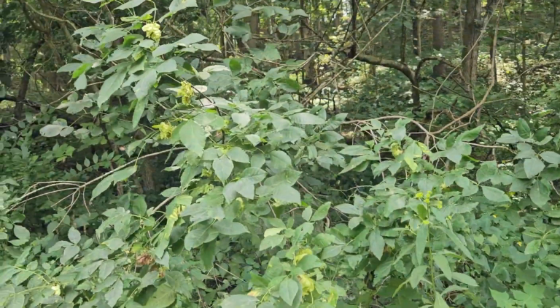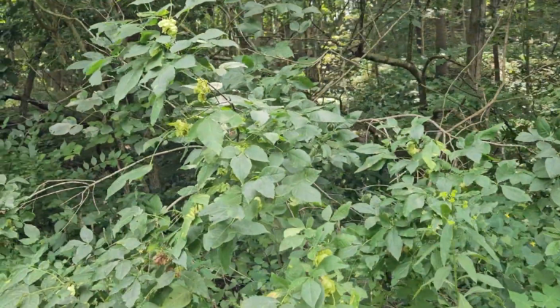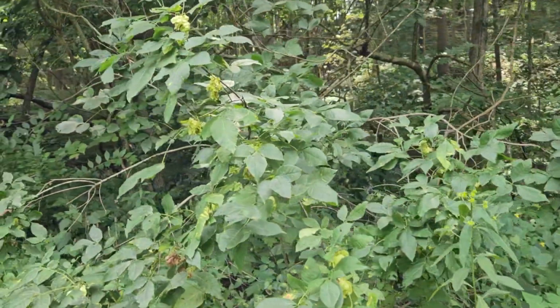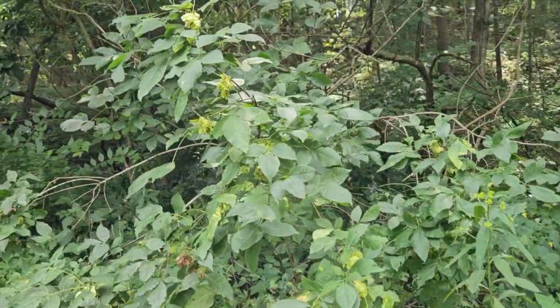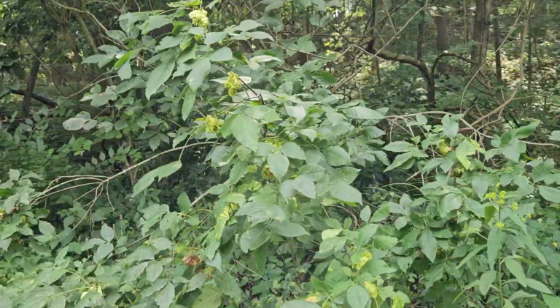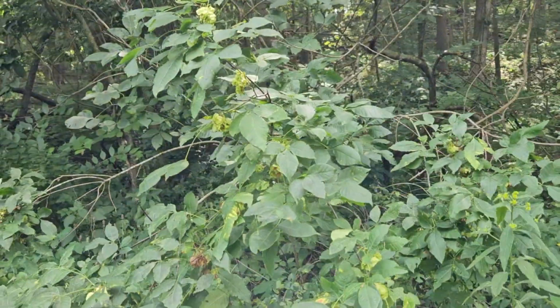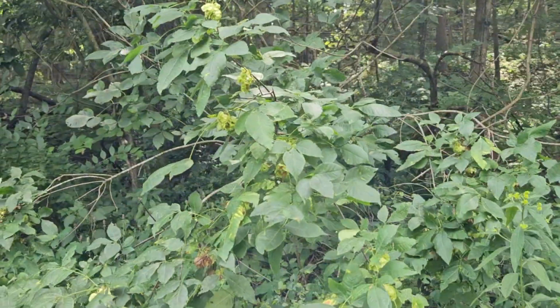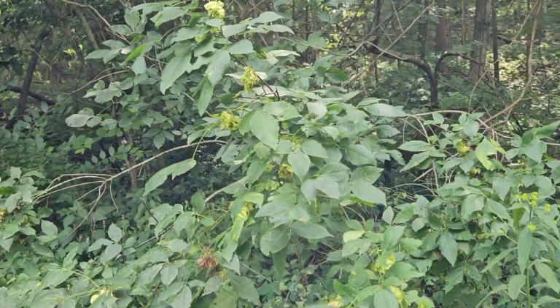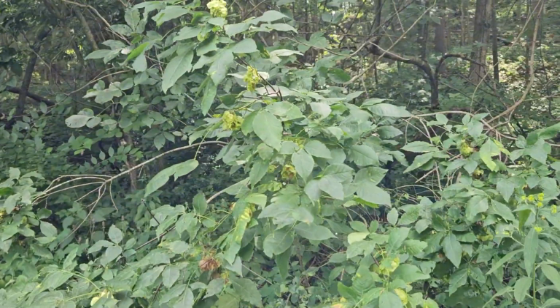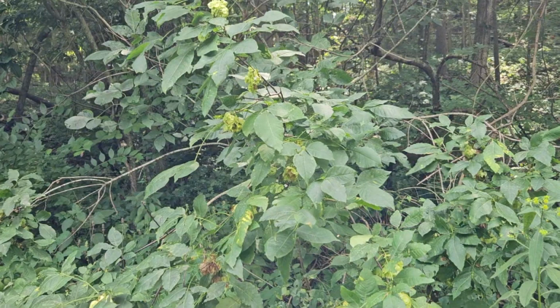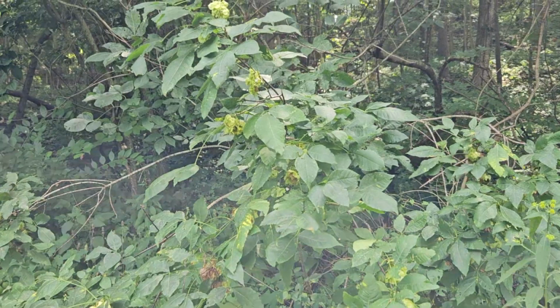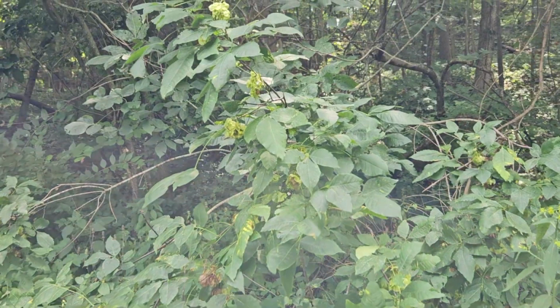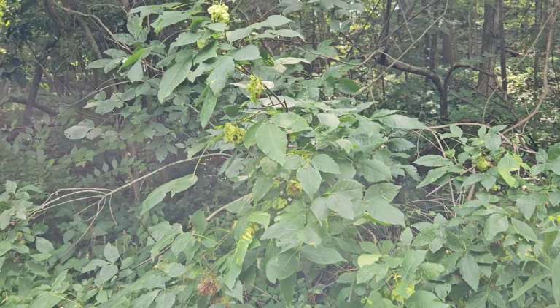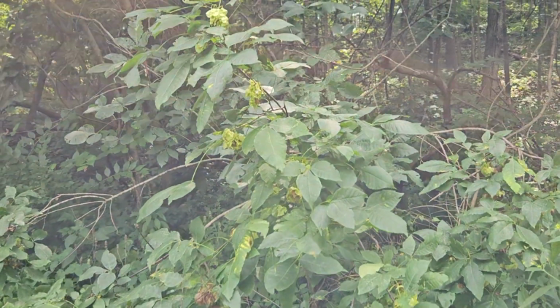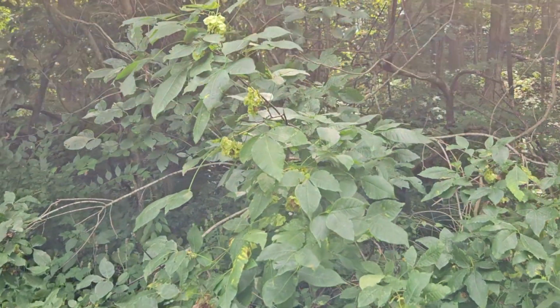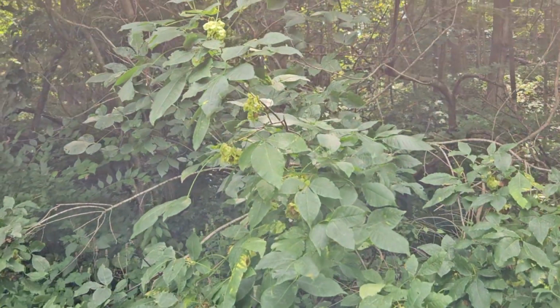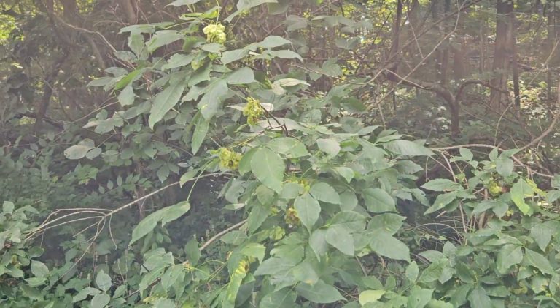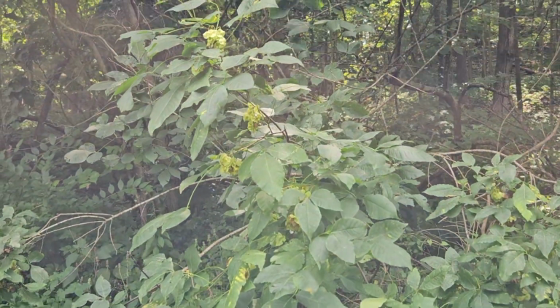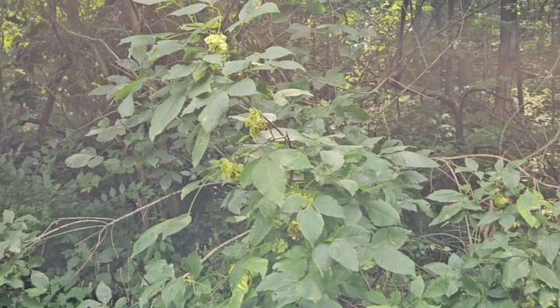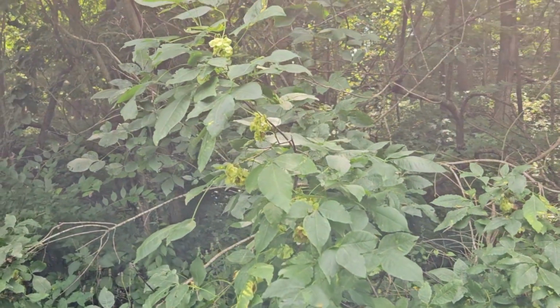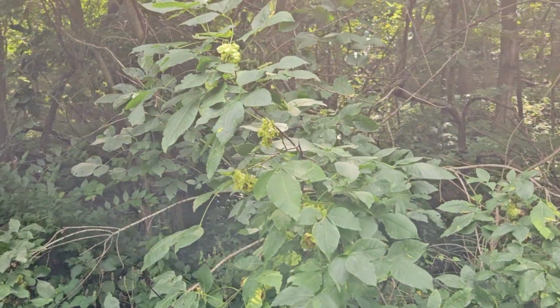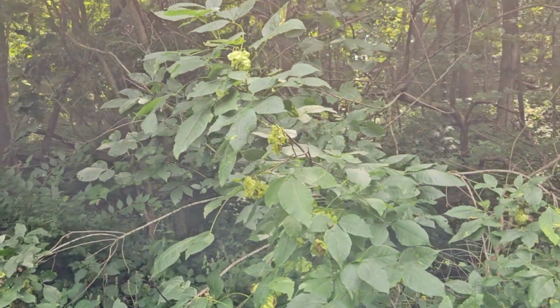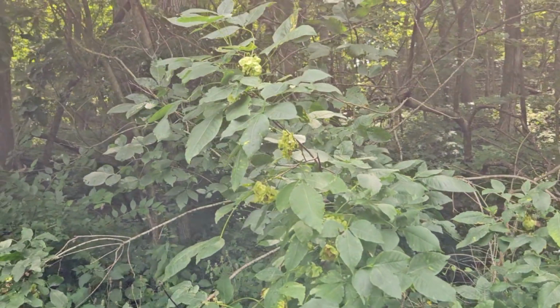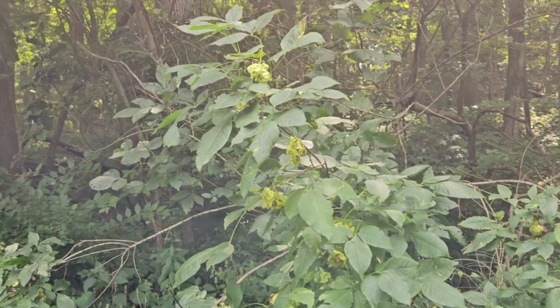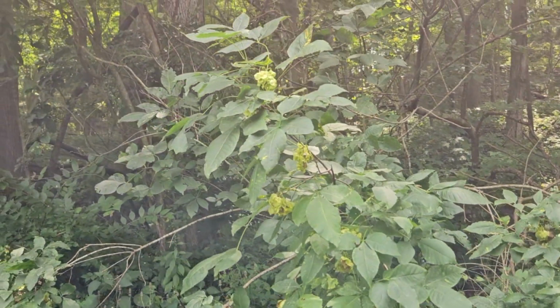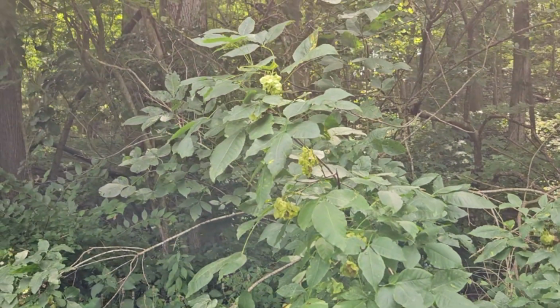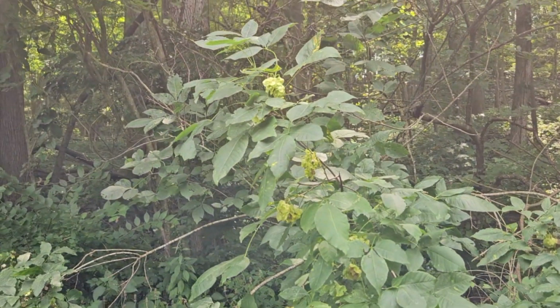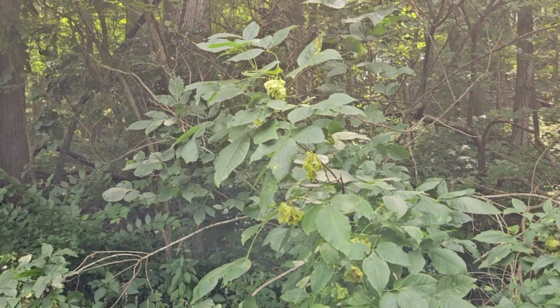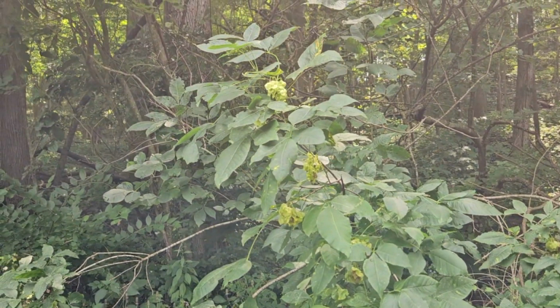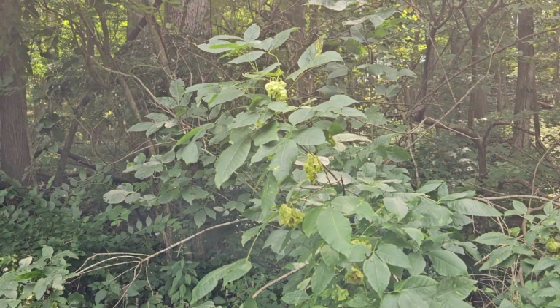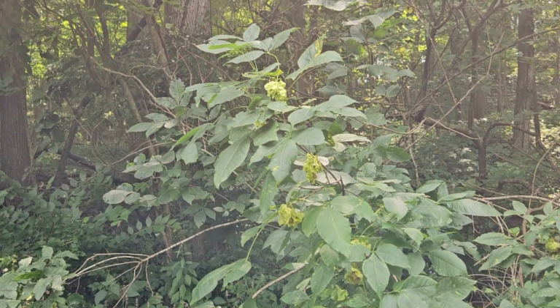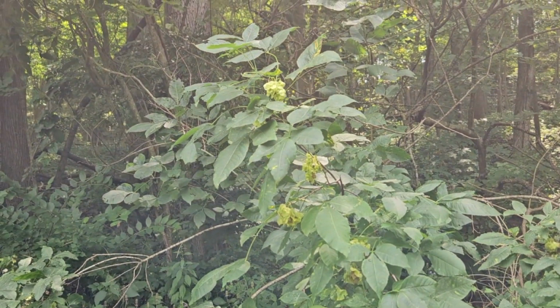So wafer ash, or hop tree — one of the shrubs you'll encounter here in Indiana.